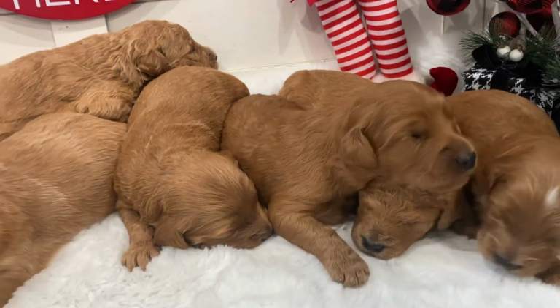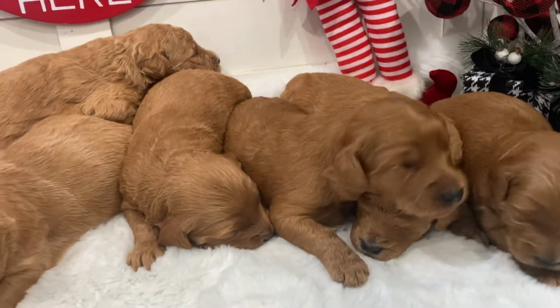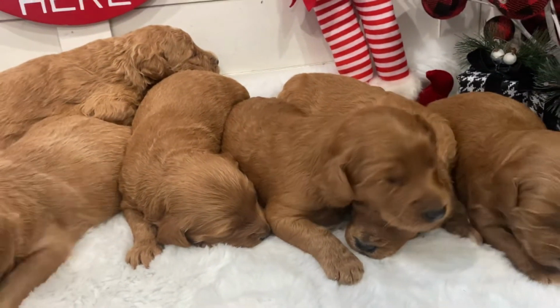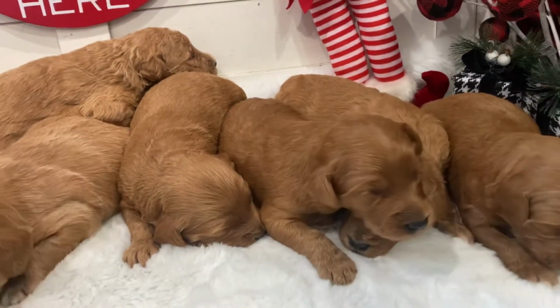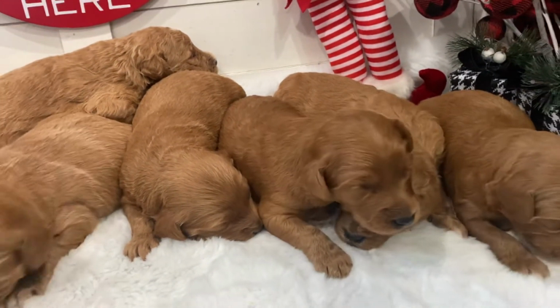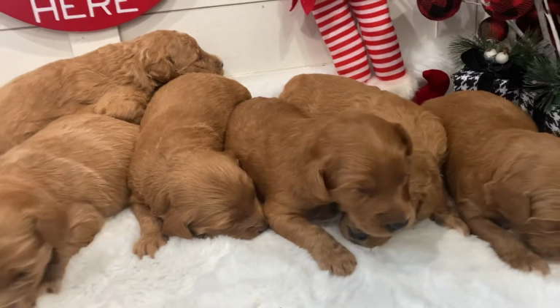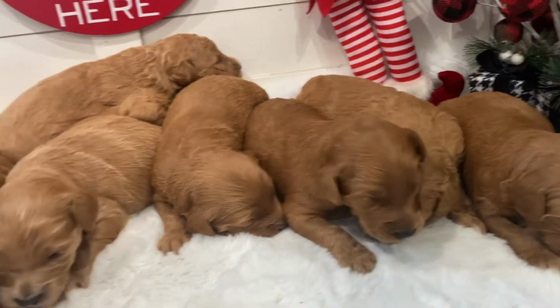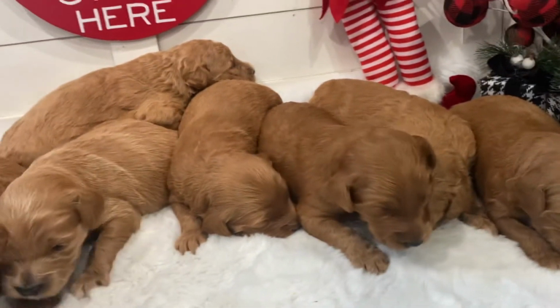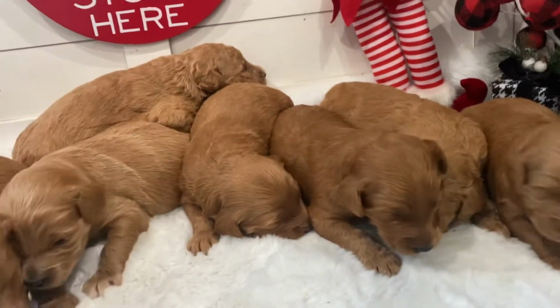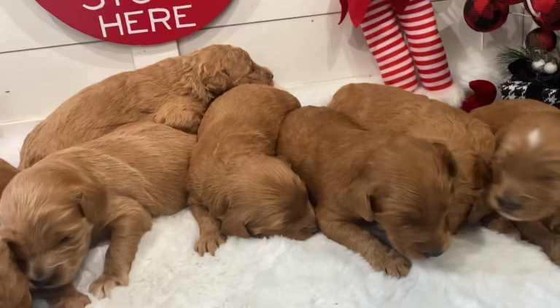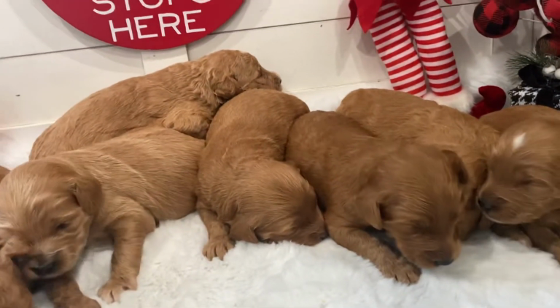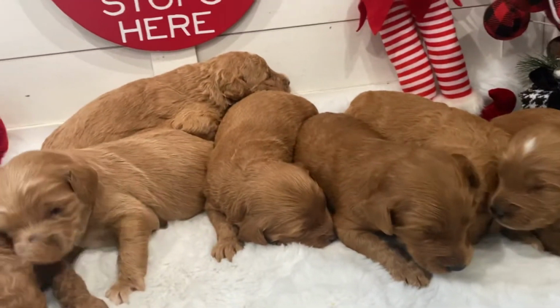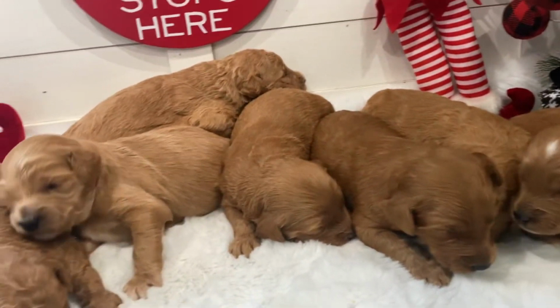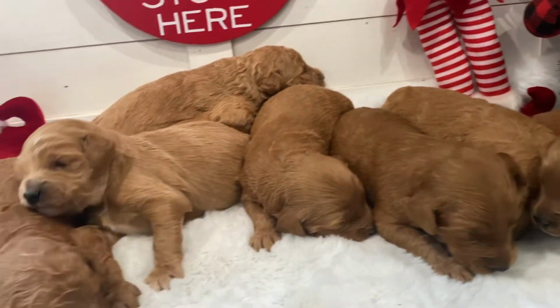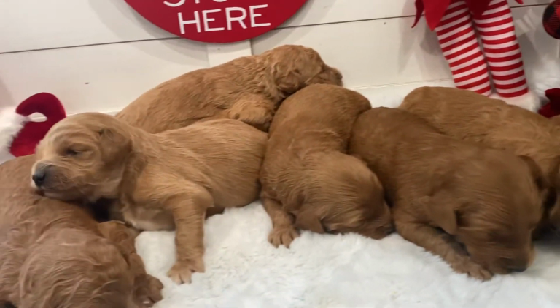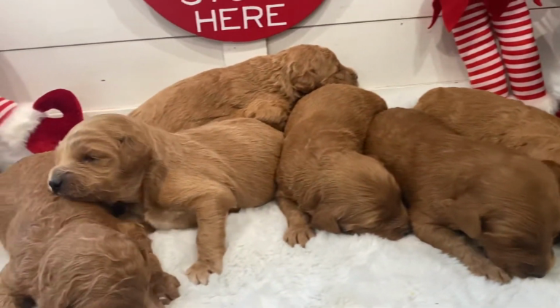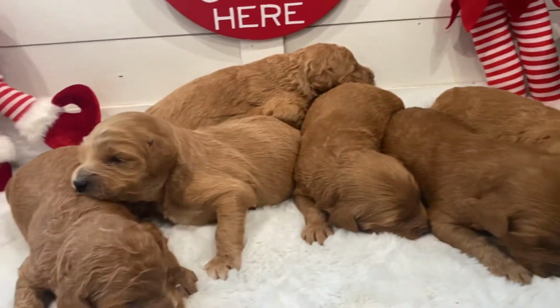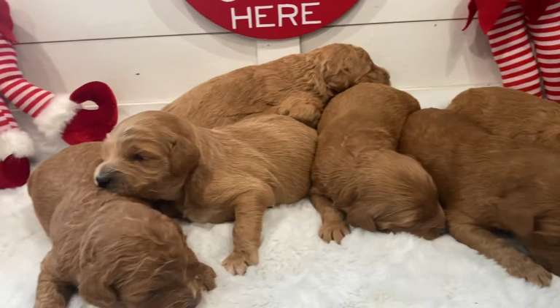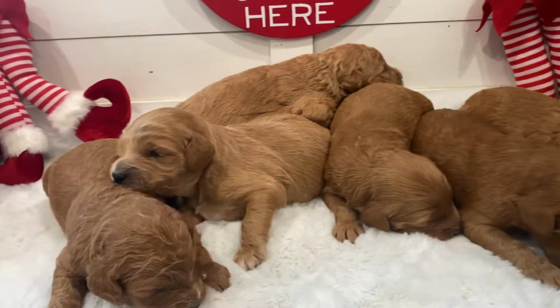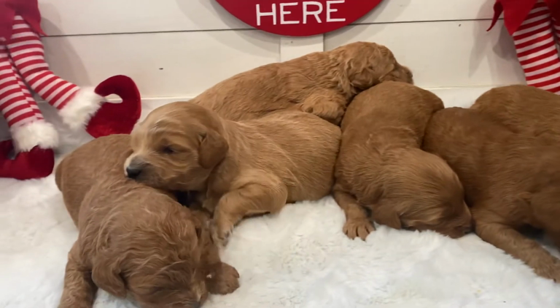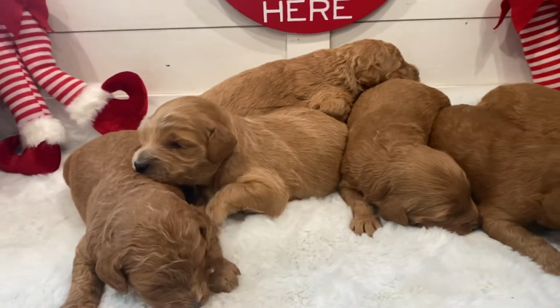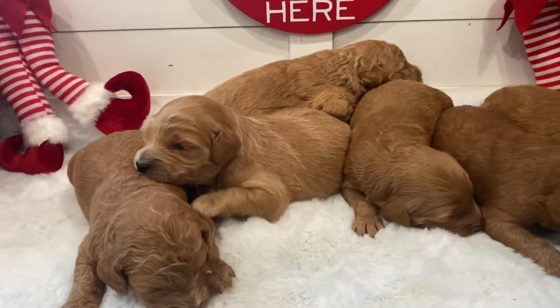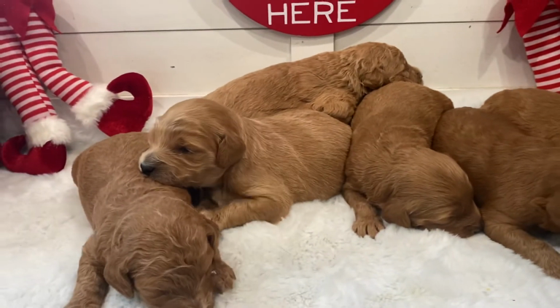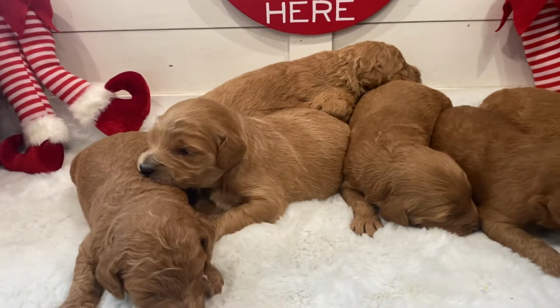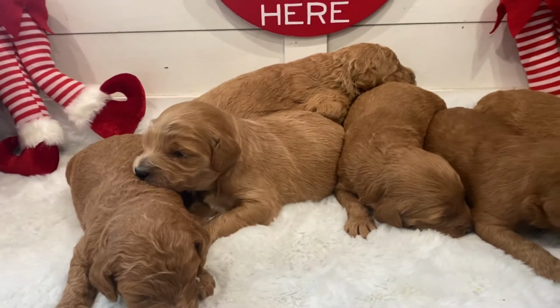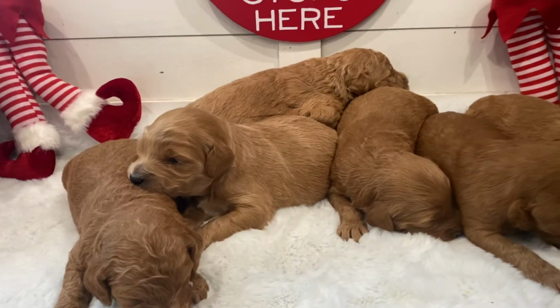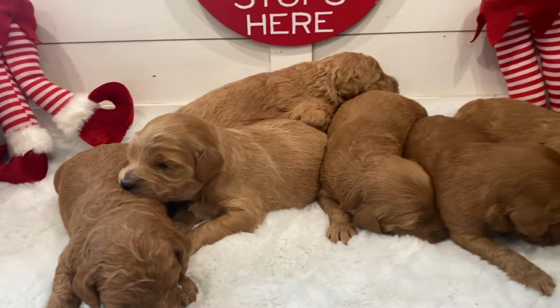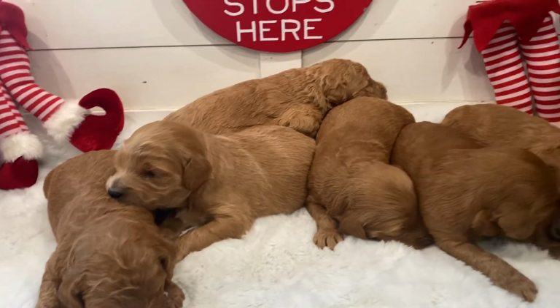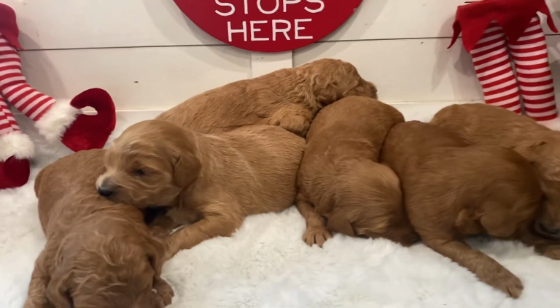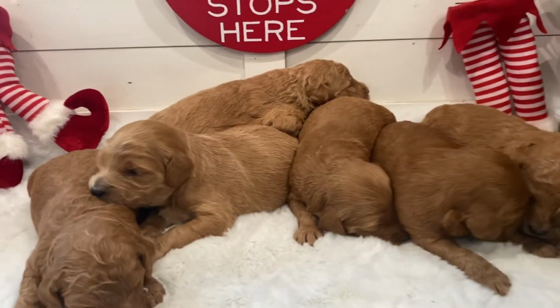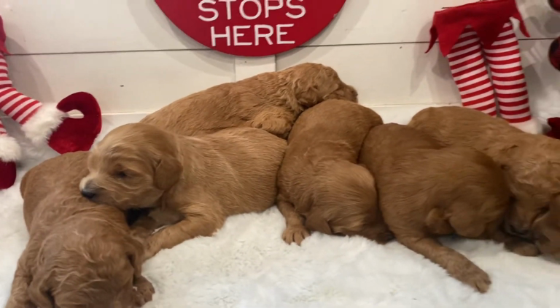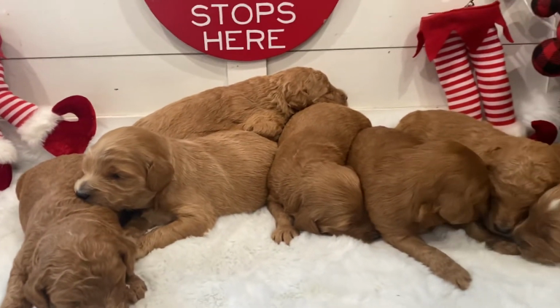And this is Regina's Litter, and they are two weeks old.